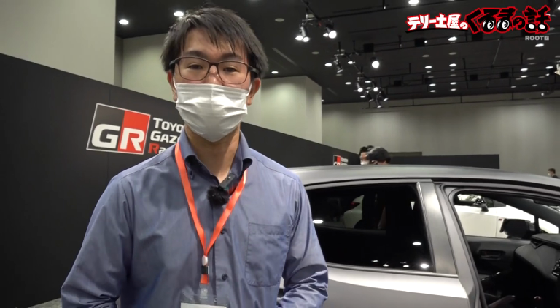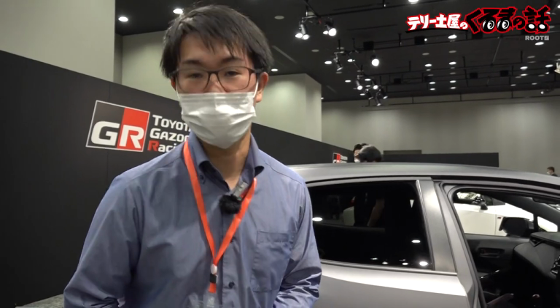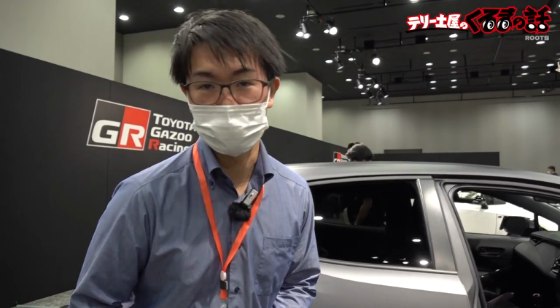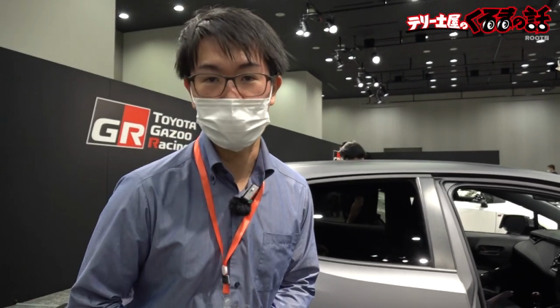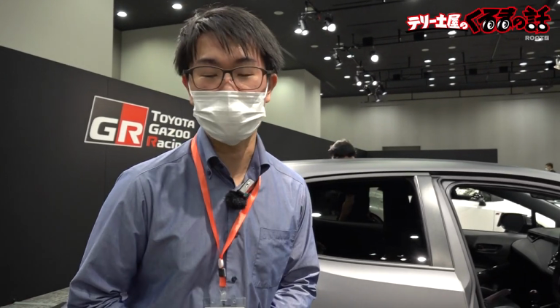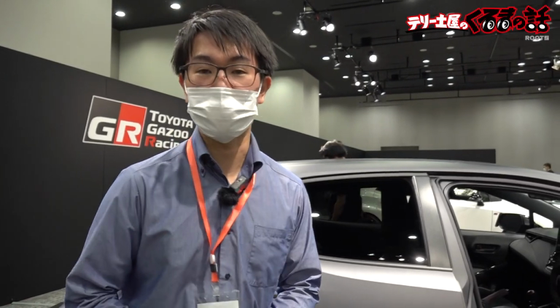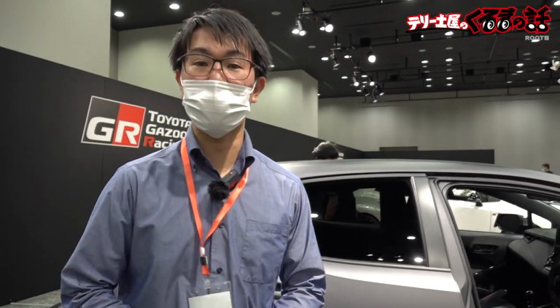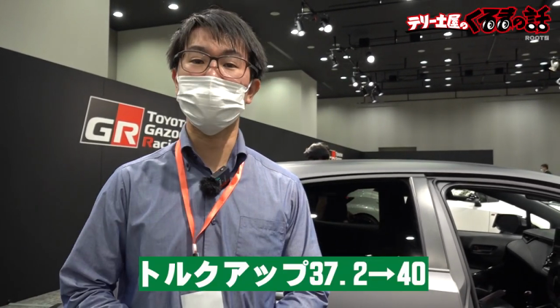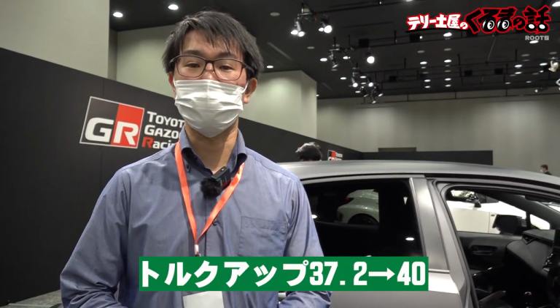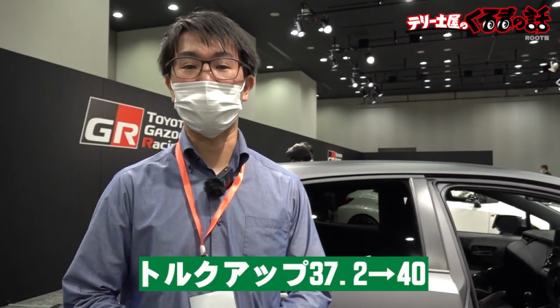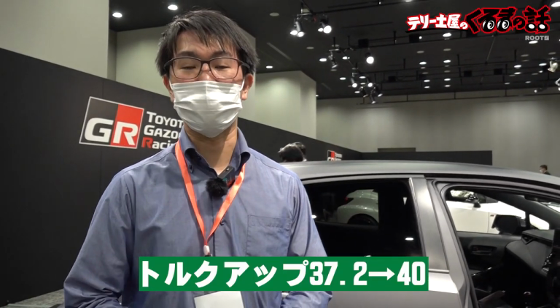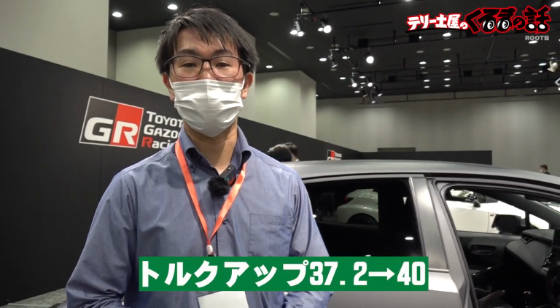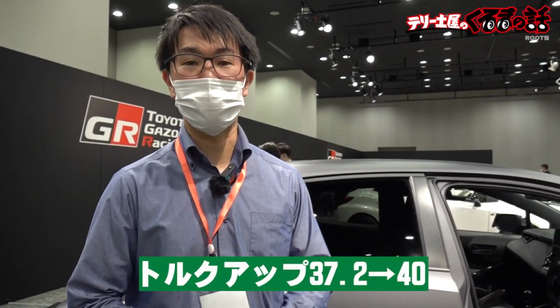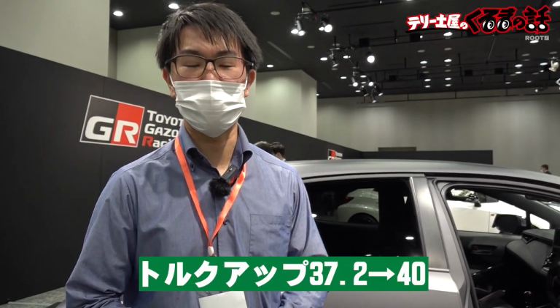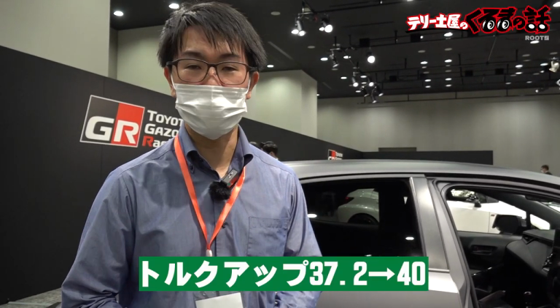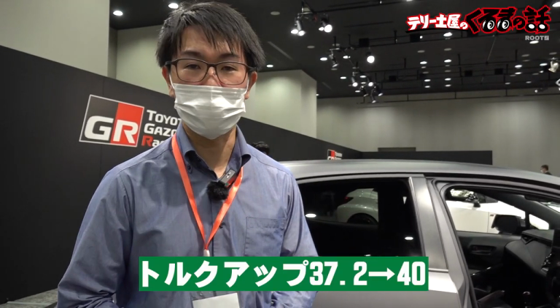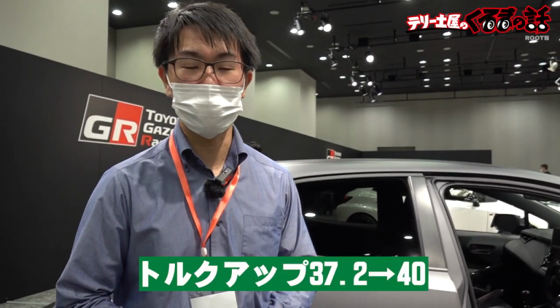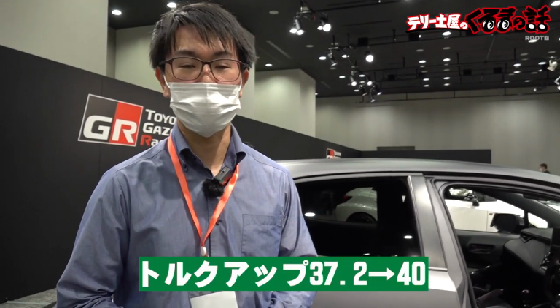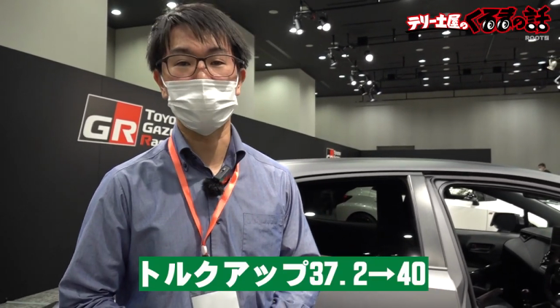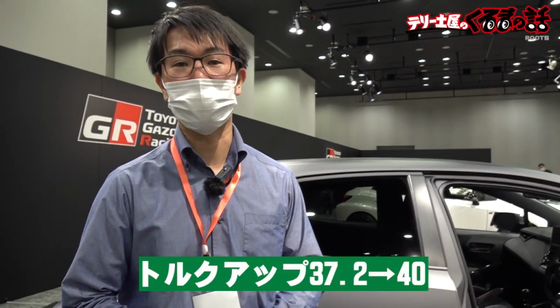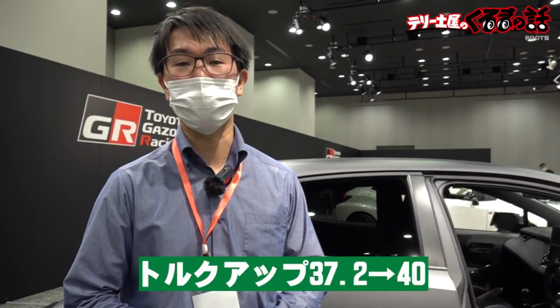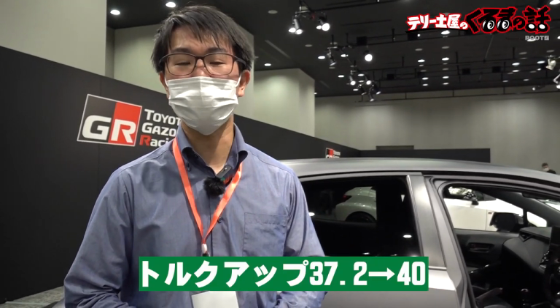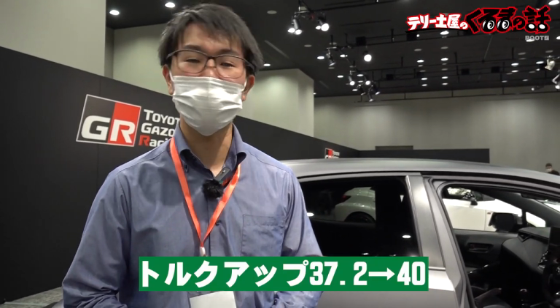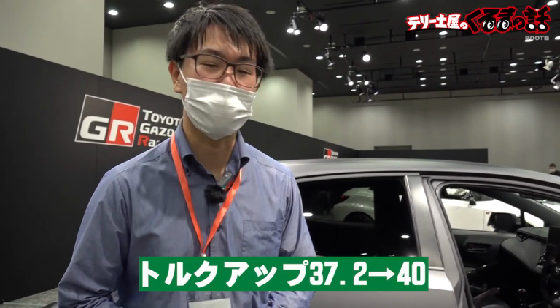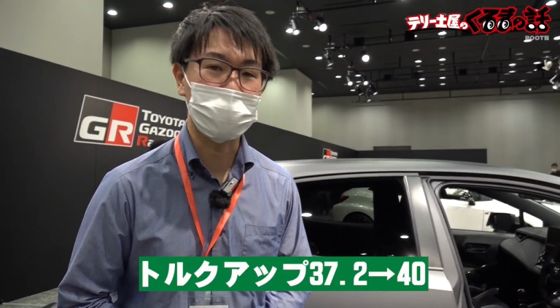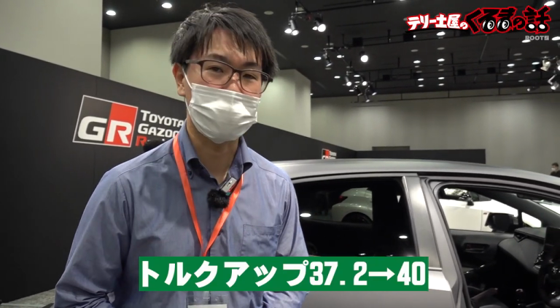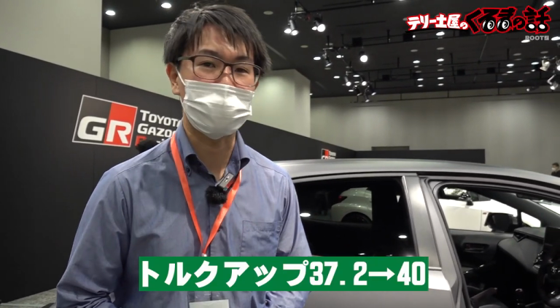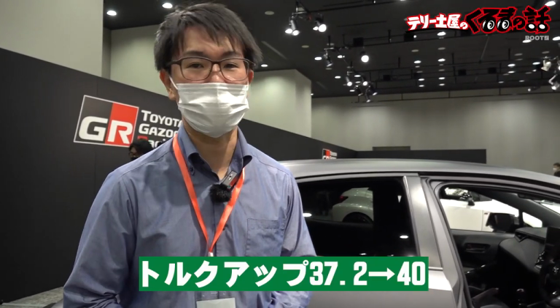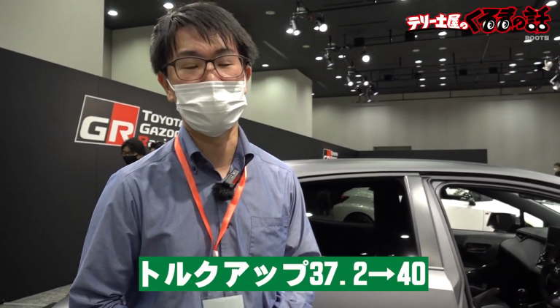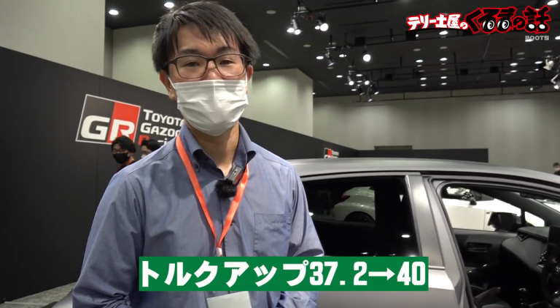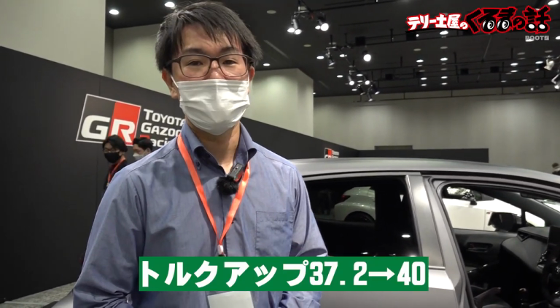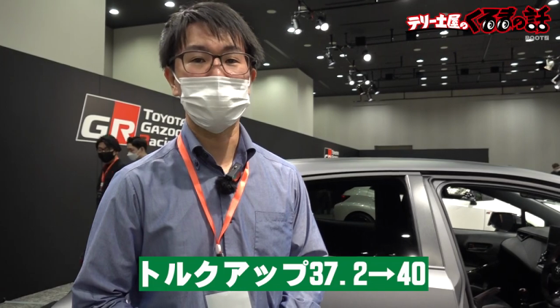かなりレーシーな雰囲気が漂っています。Gセンサーや水温、油温、油圧が見れるということで、常に車の状態を管理できます。このモリゾーエディションのエンジンはなんと通常のGRカローラからさらにトルクアップをして、37.2ニュートンメートルのトルクが40ニュートンメートルまで拡大したということです。